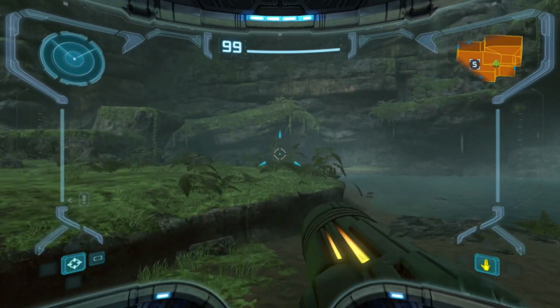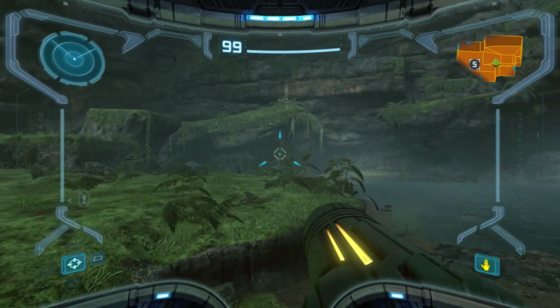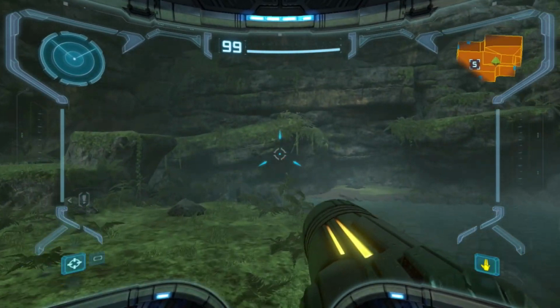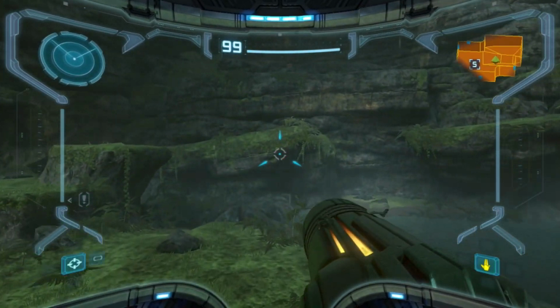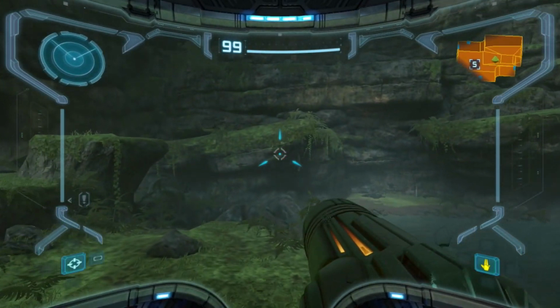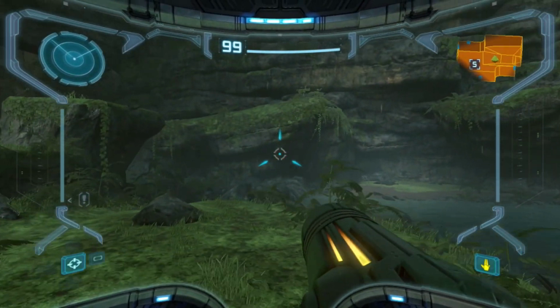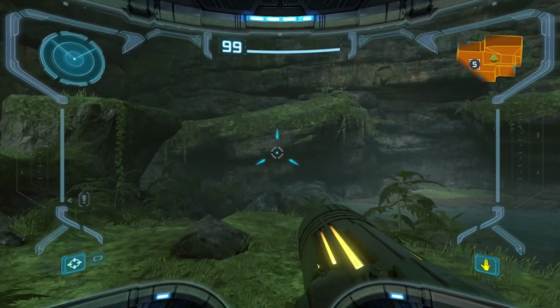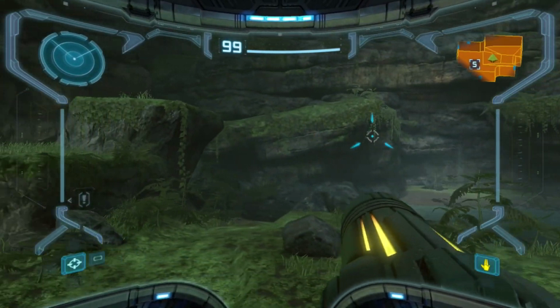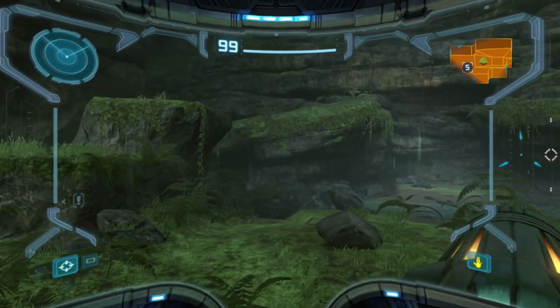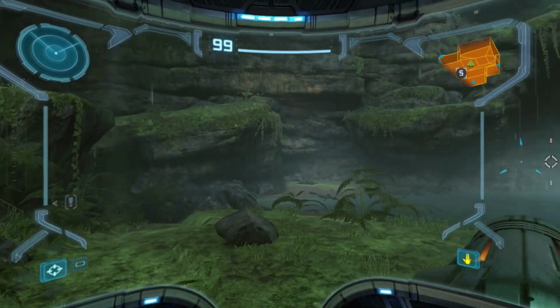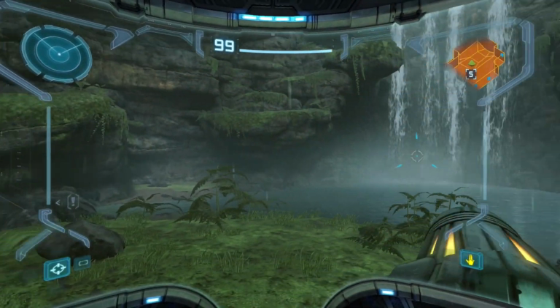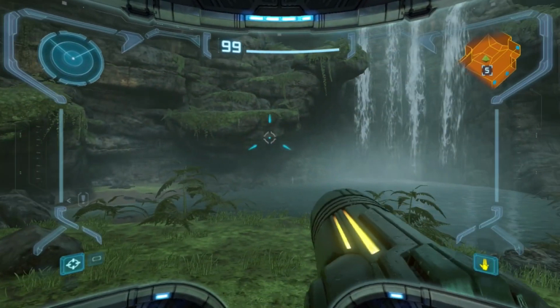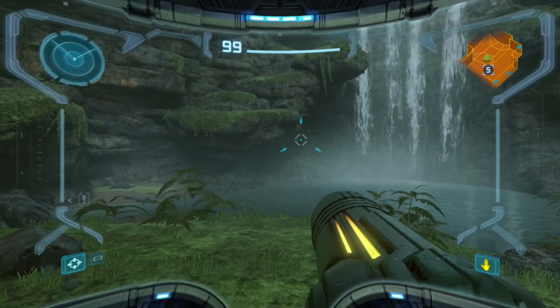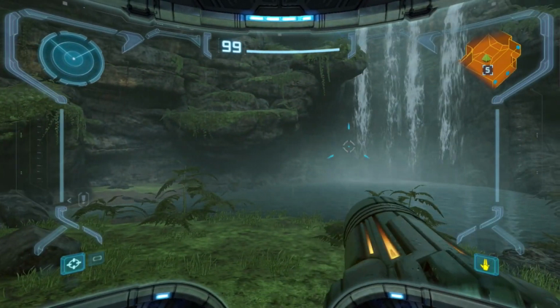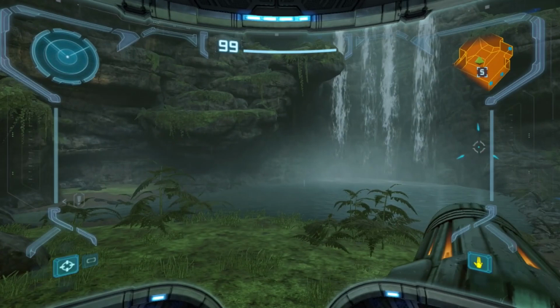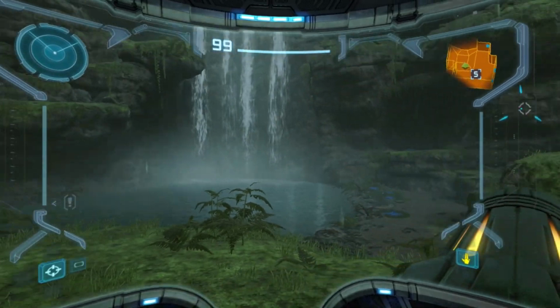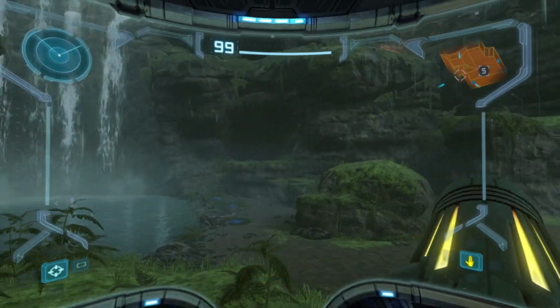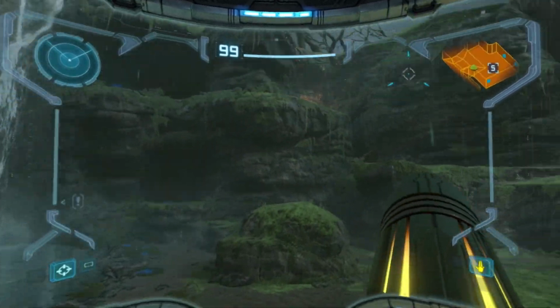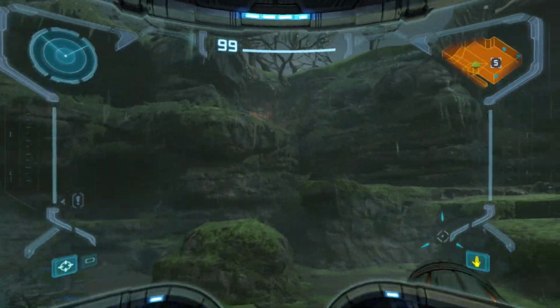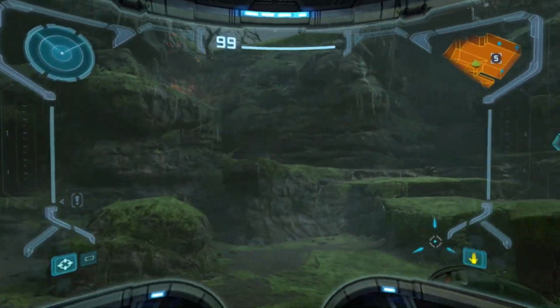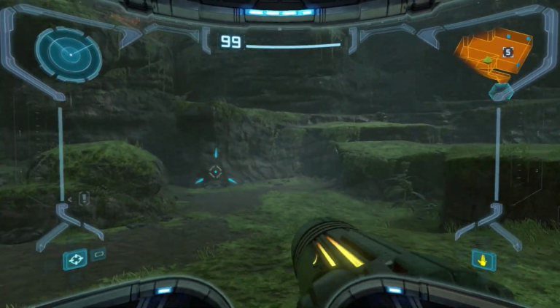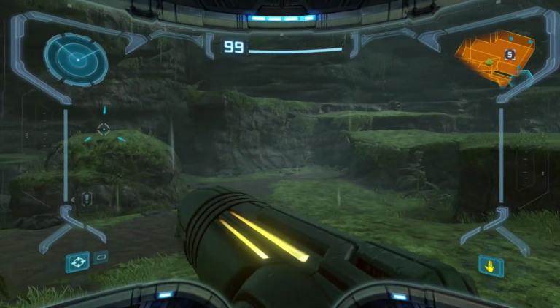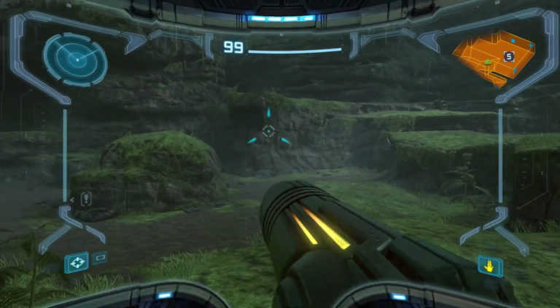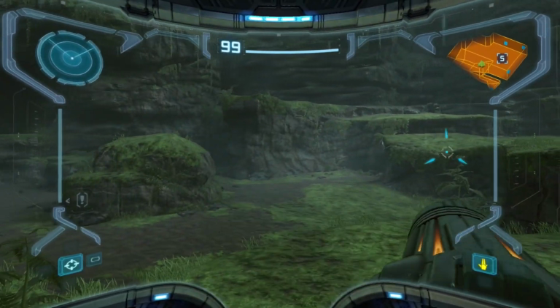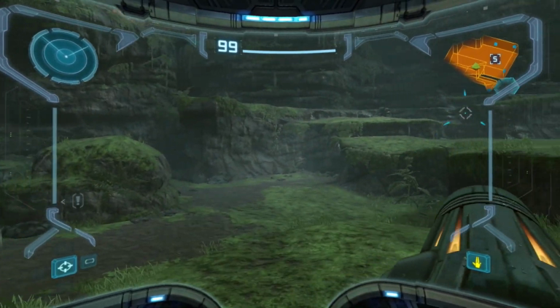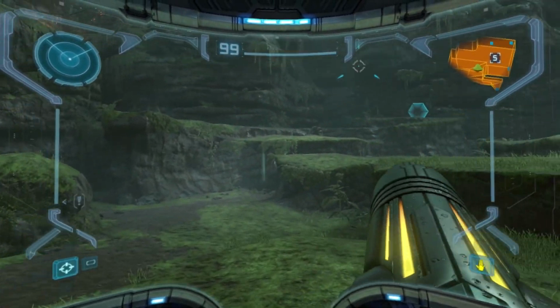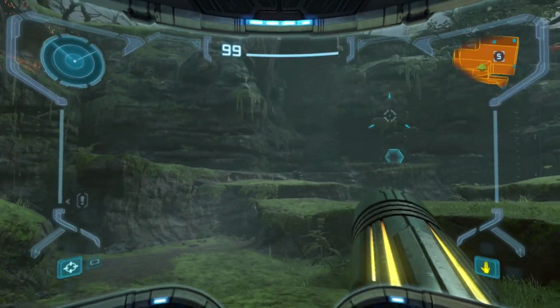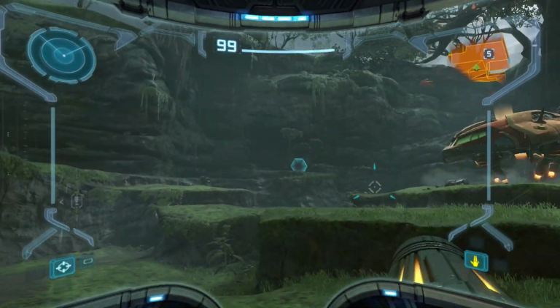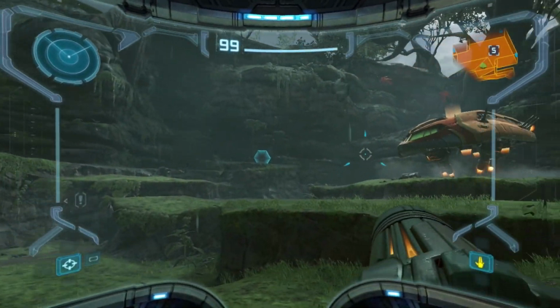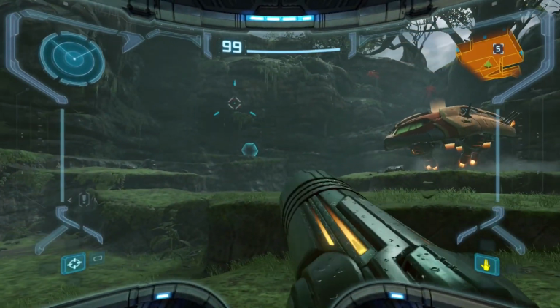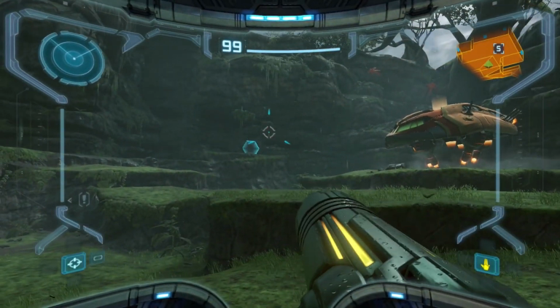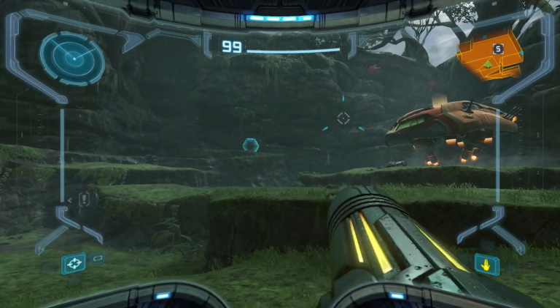I can walk awkwardly but look at how fluid this is. All I'm doing is just moving my arm around. It's just incredibly smooth.